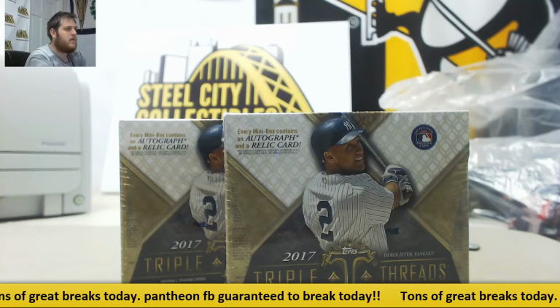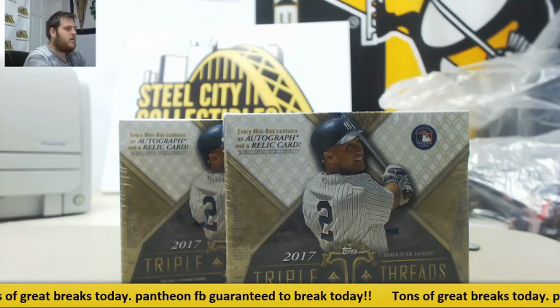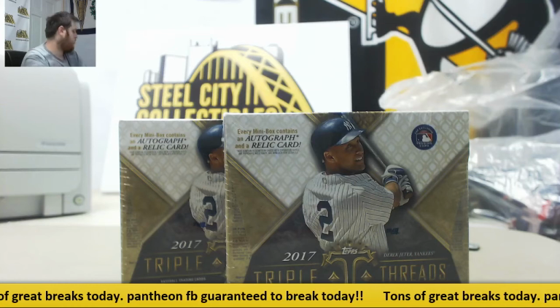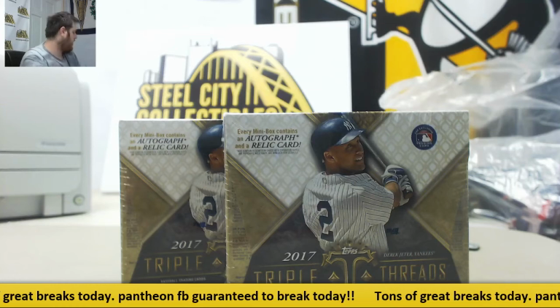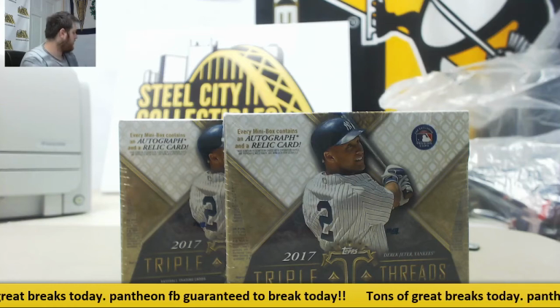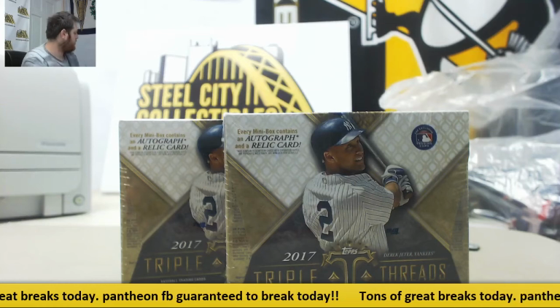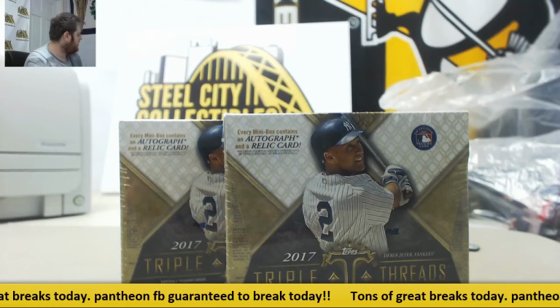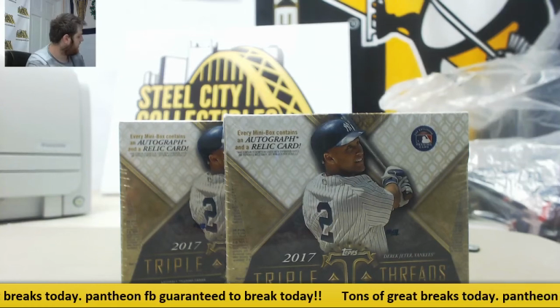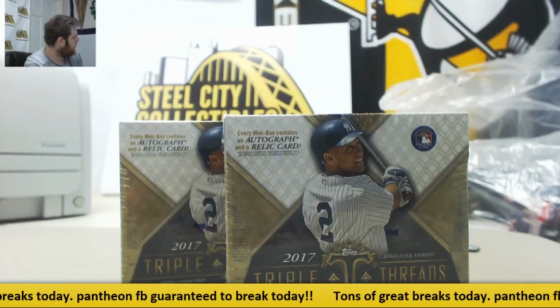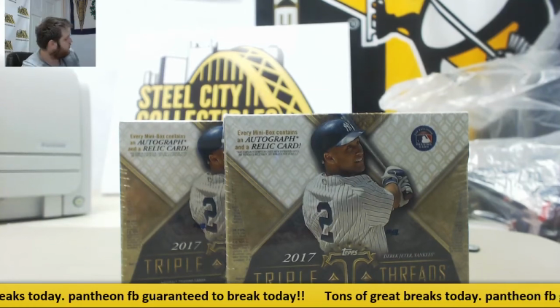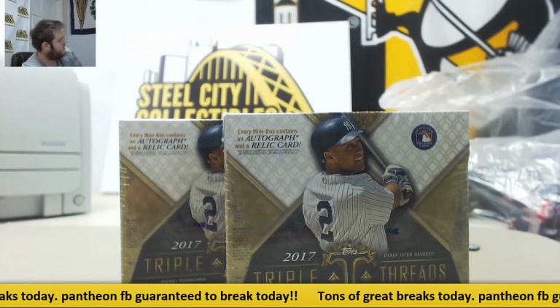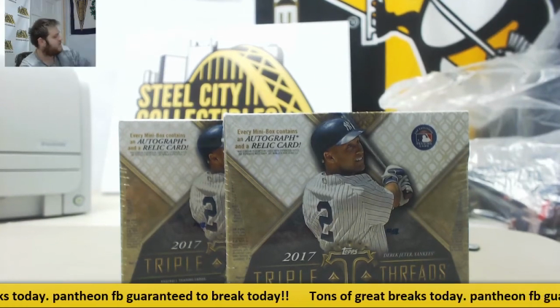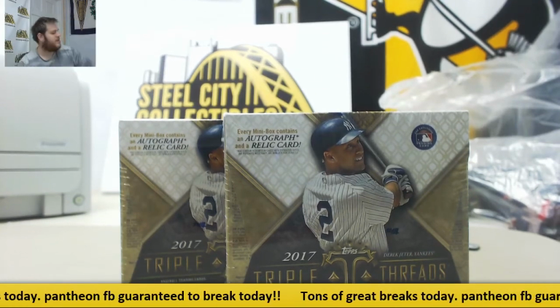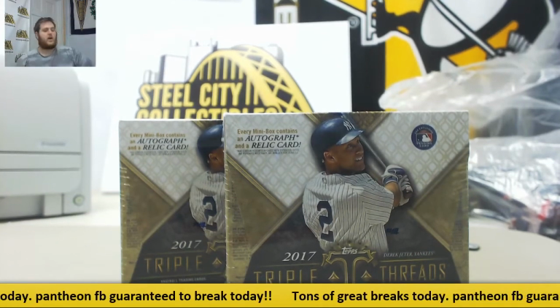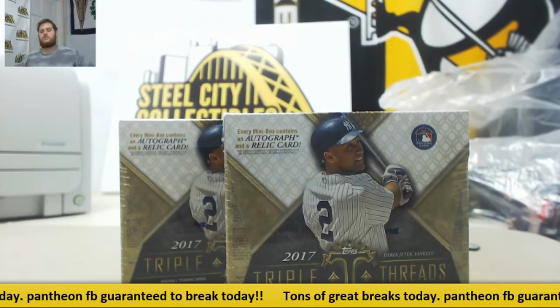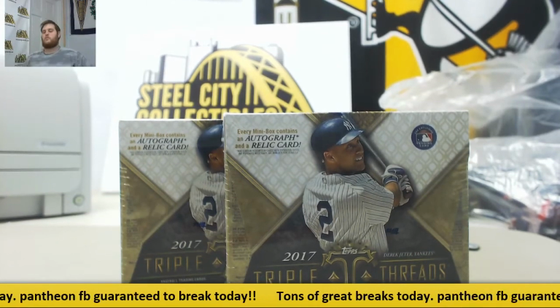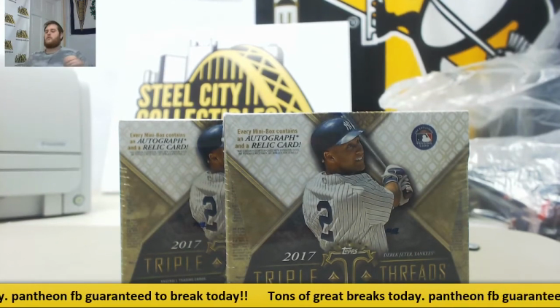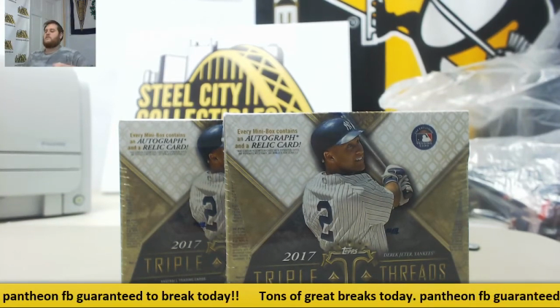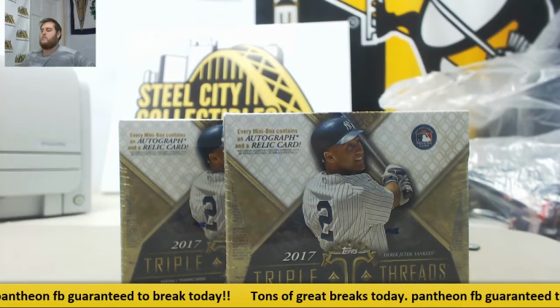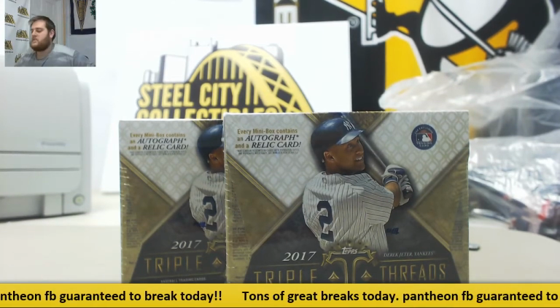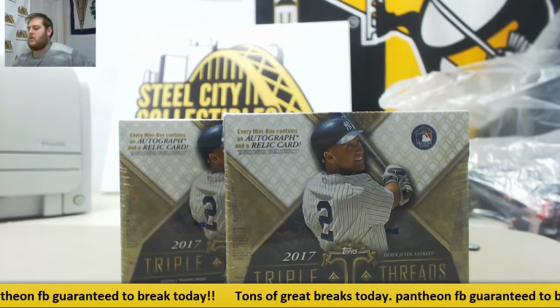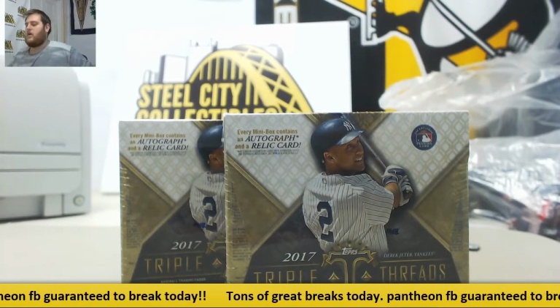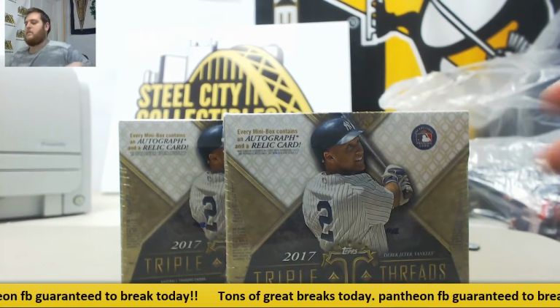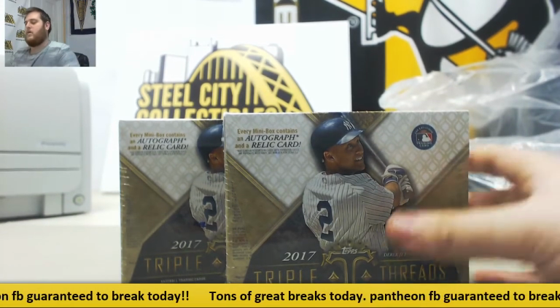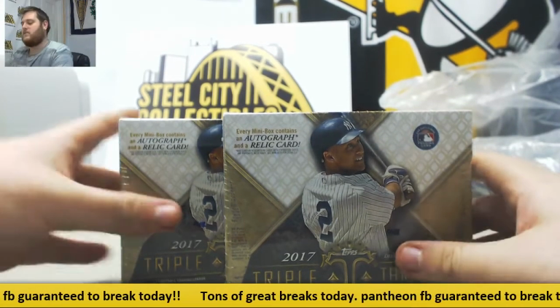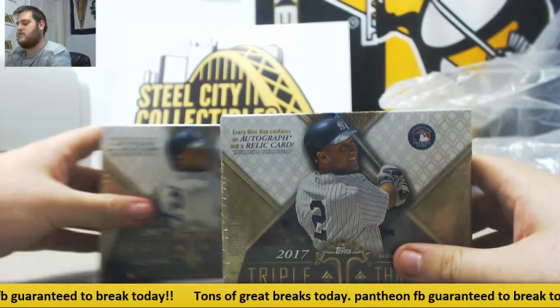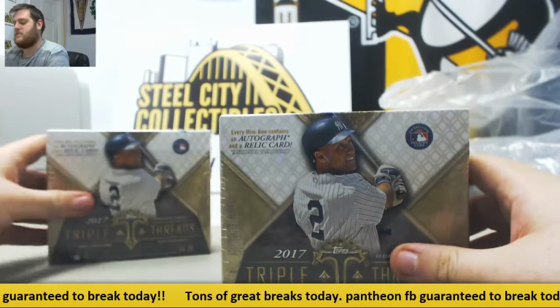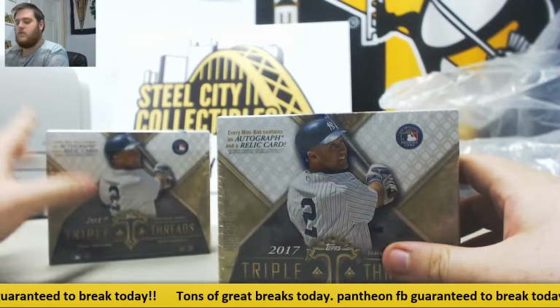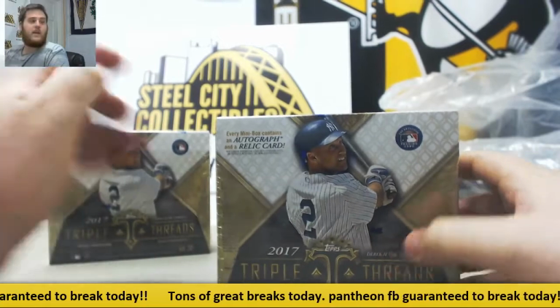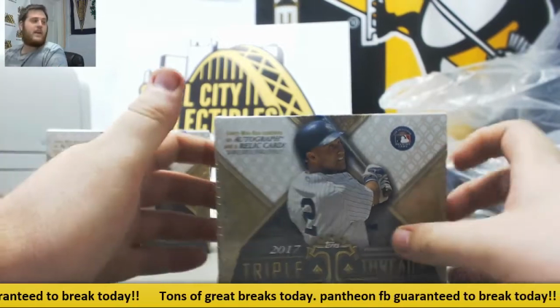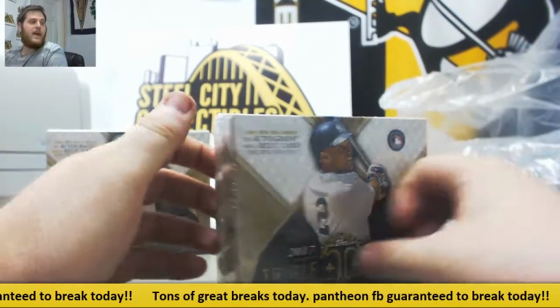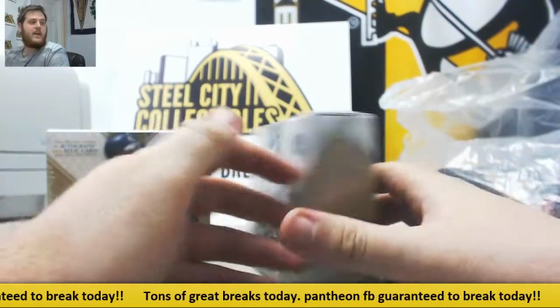Breaking out for GS. I got two 2017 Topps Triple Threads Baseball Hobby Boxes. Let's see what we can get out of here.